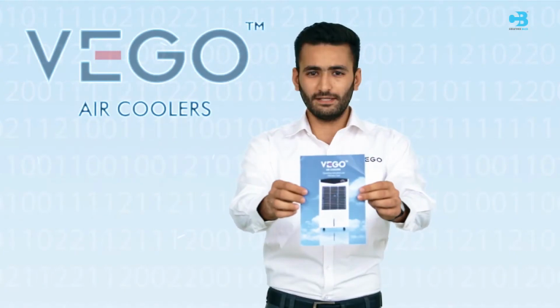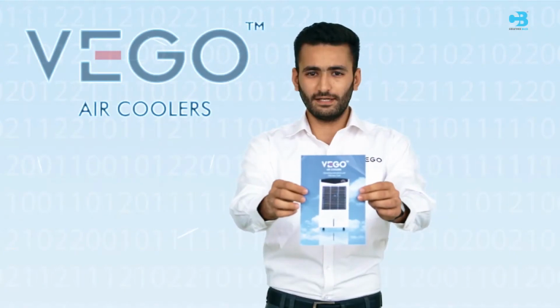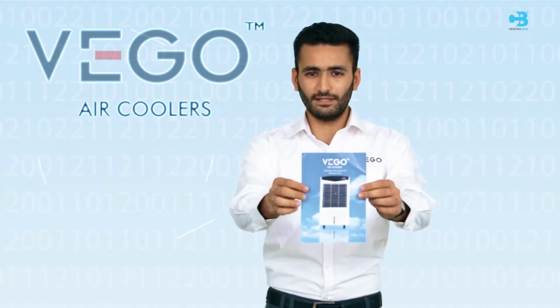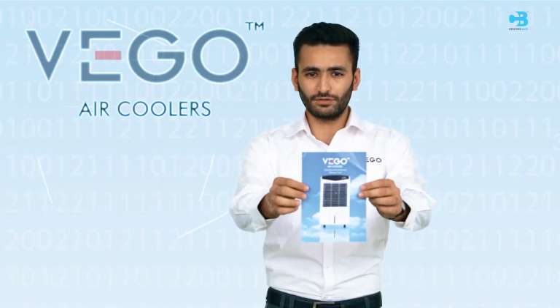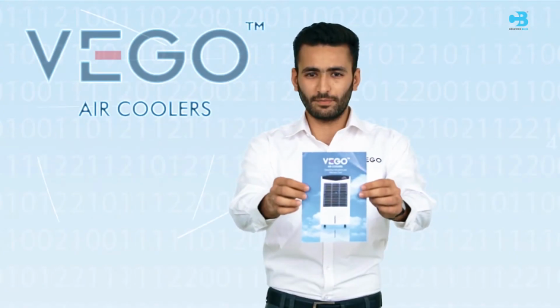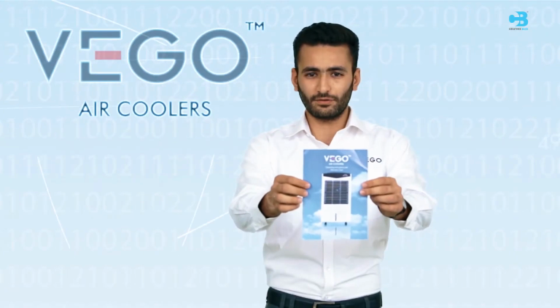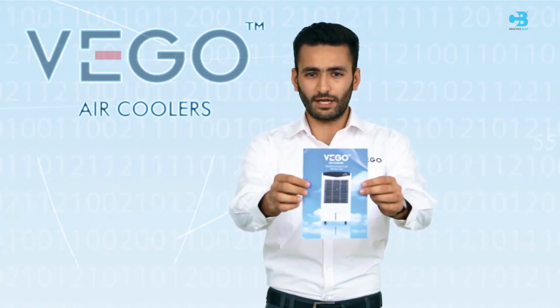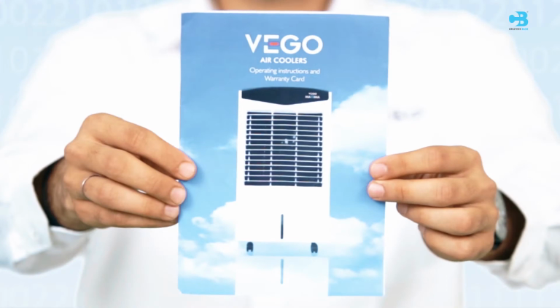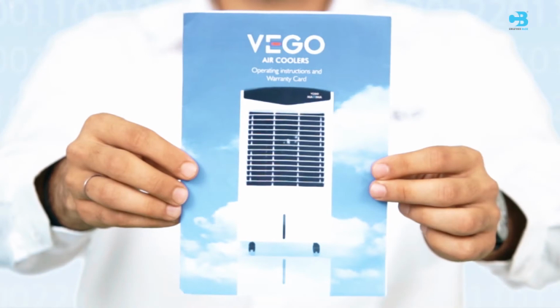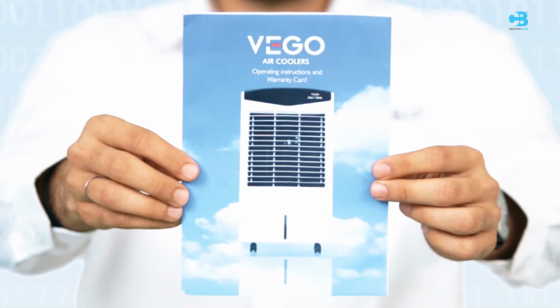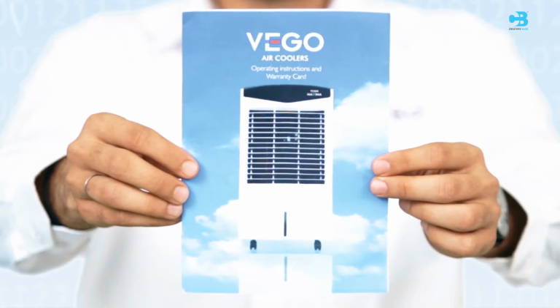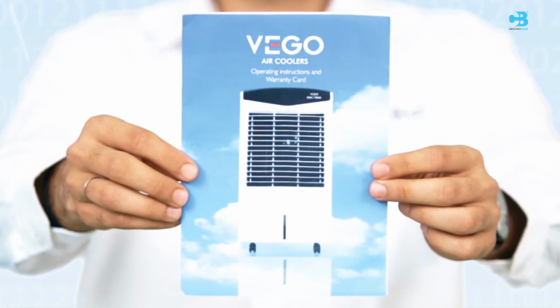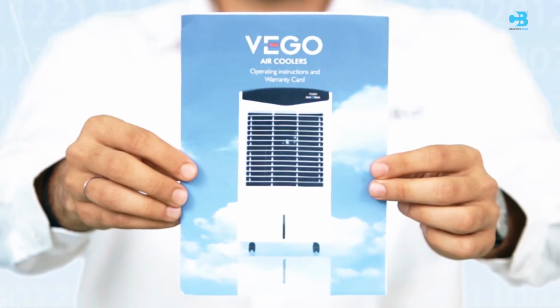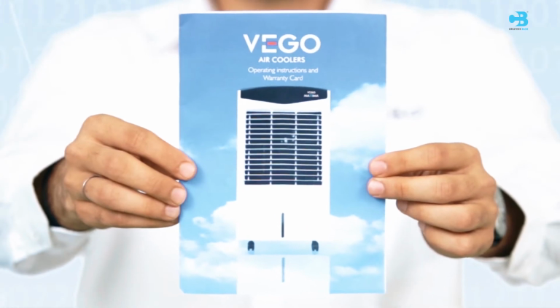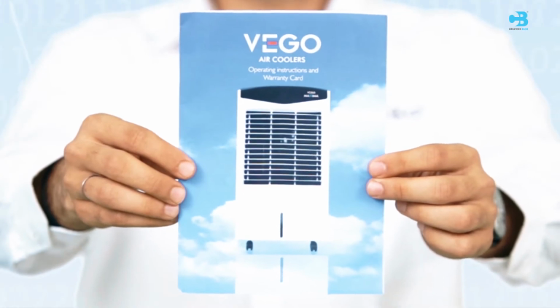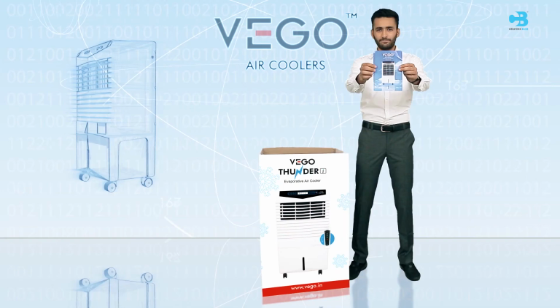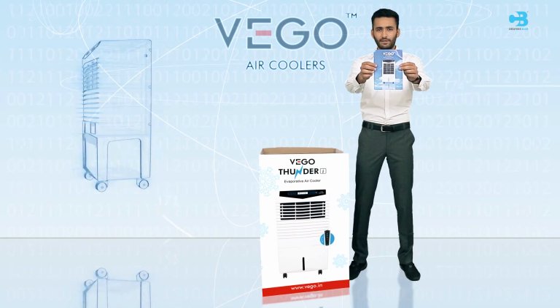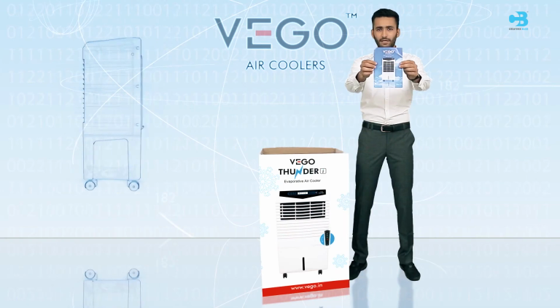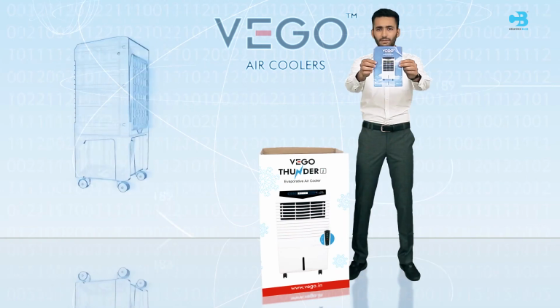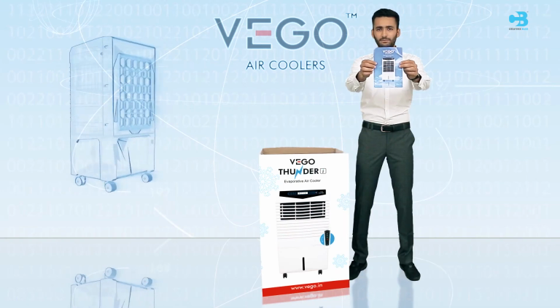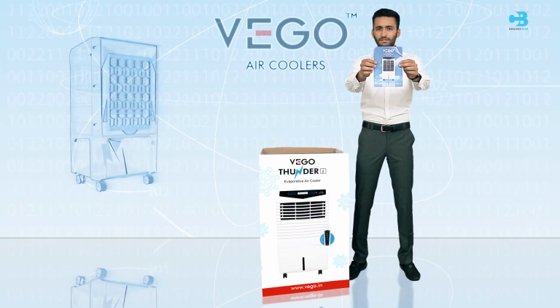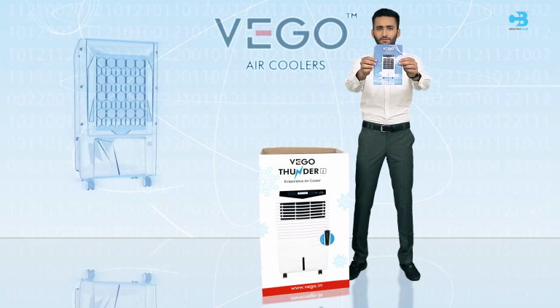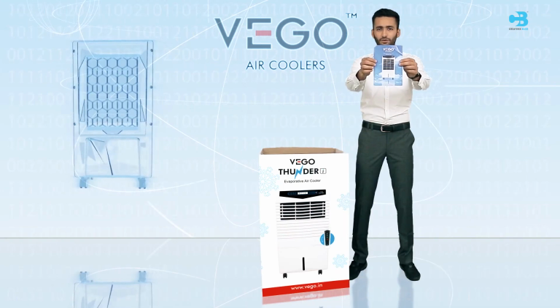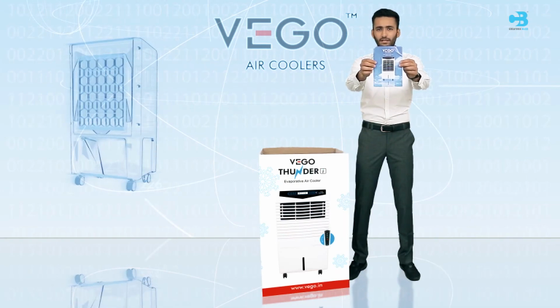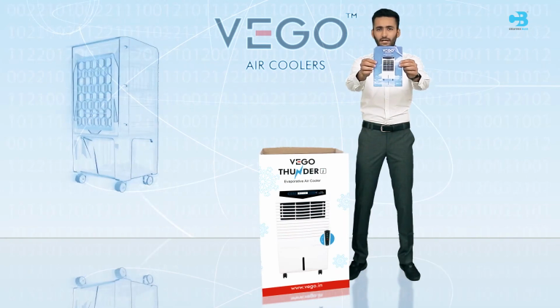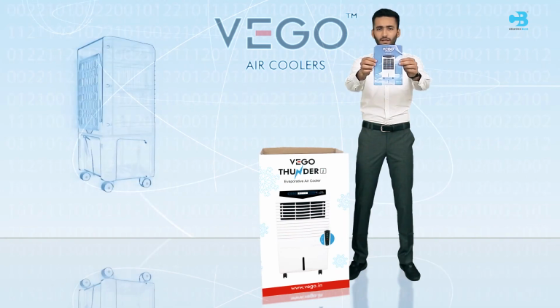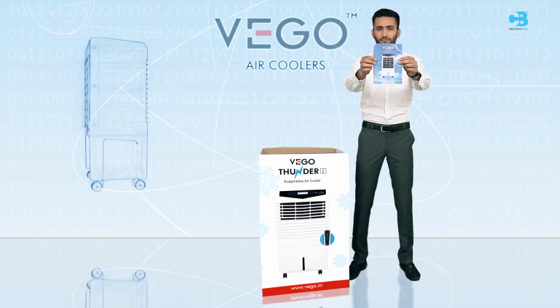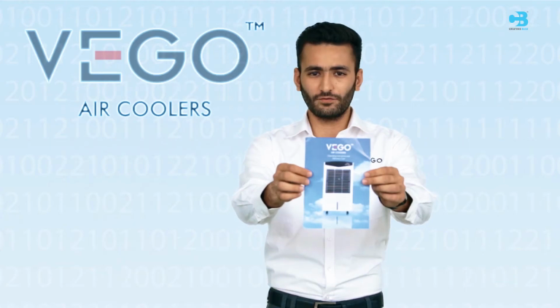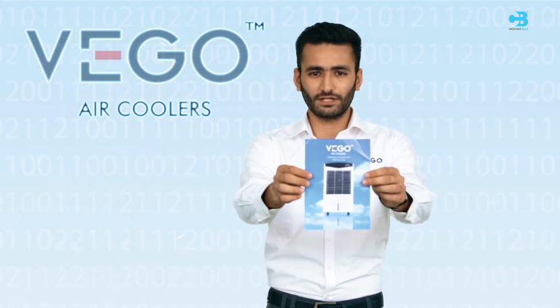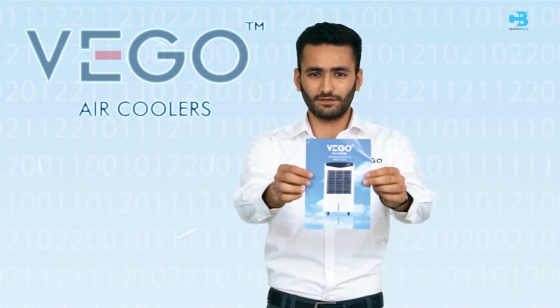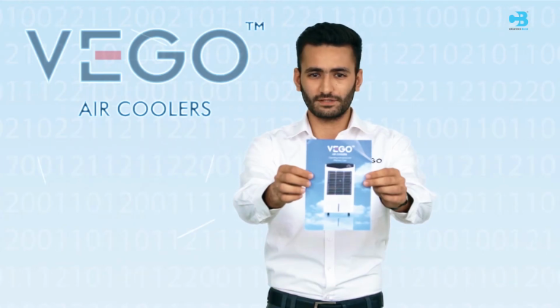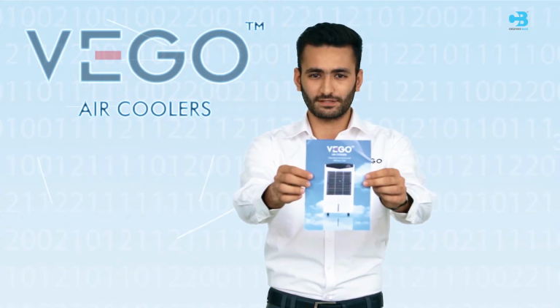Please read the user manual carefully for better understanding, and please preserve the warranty card for future services.